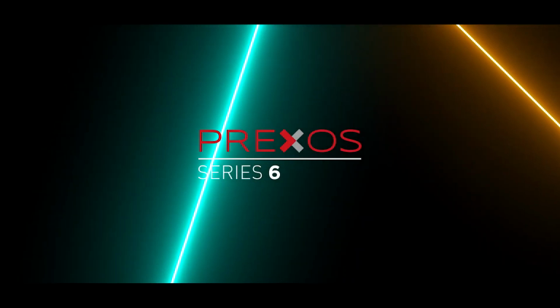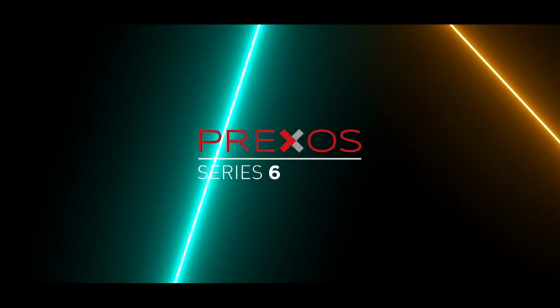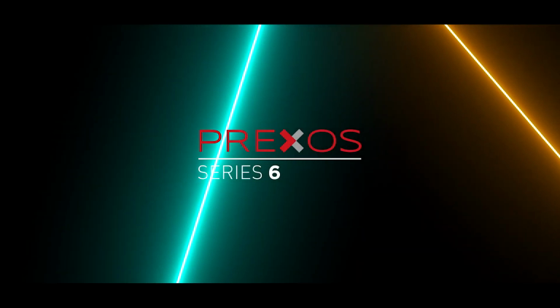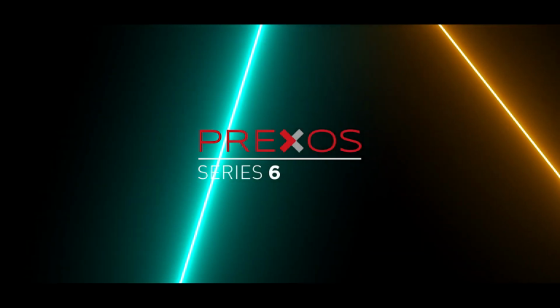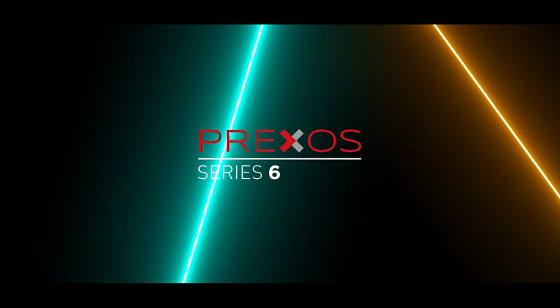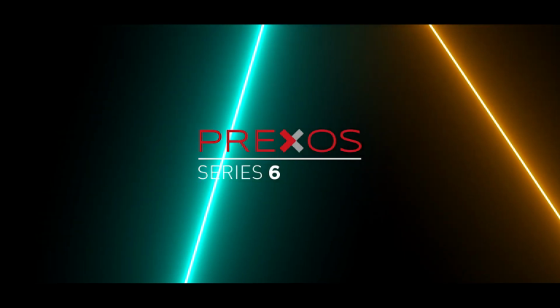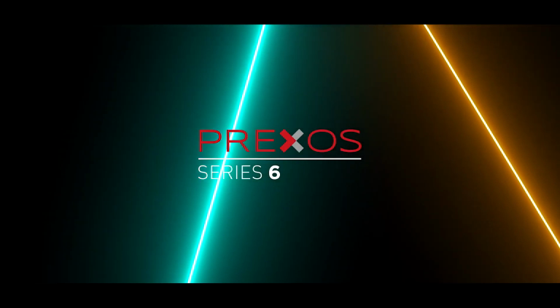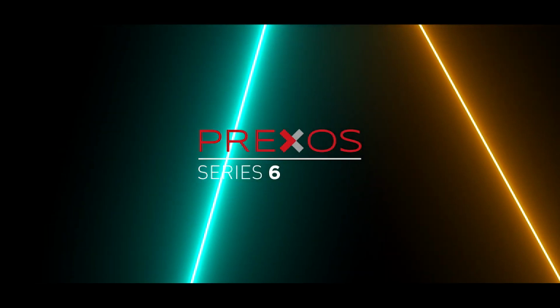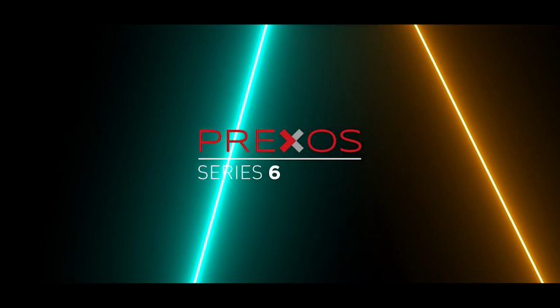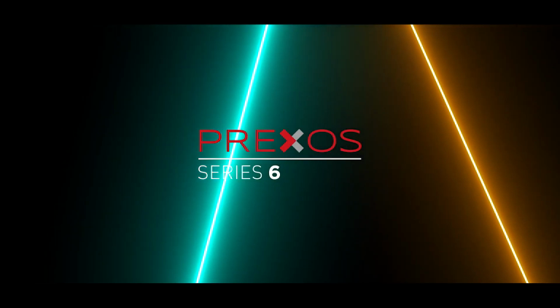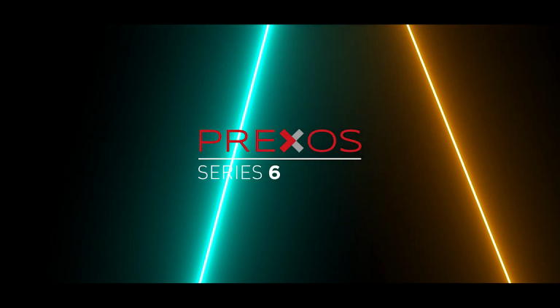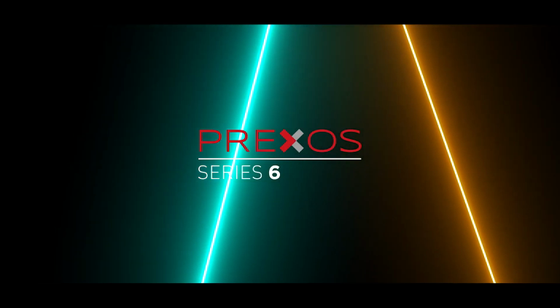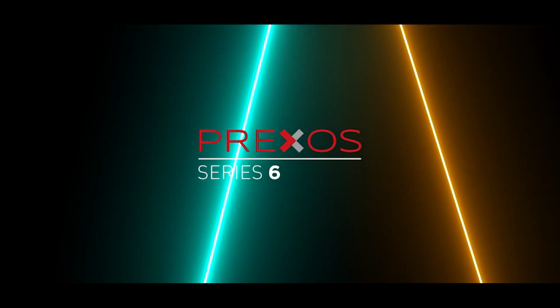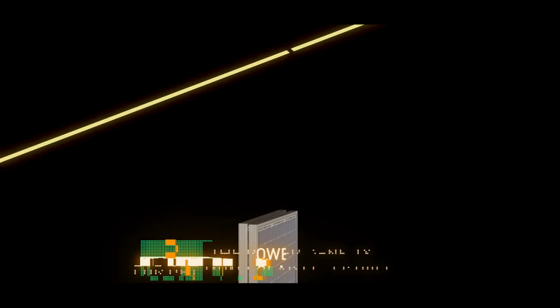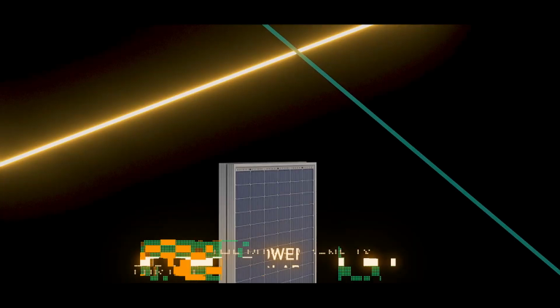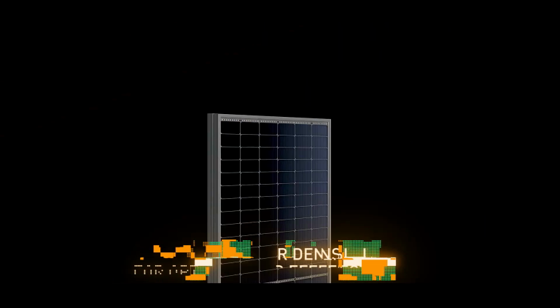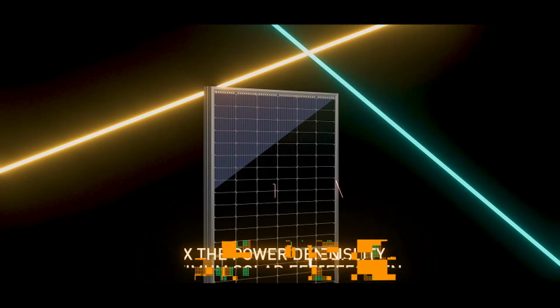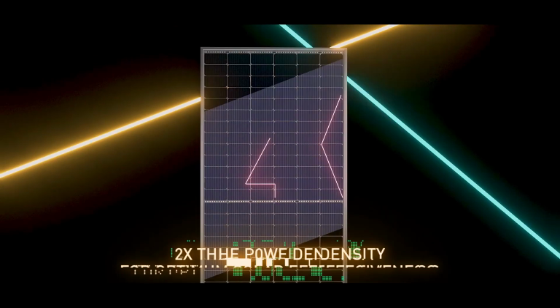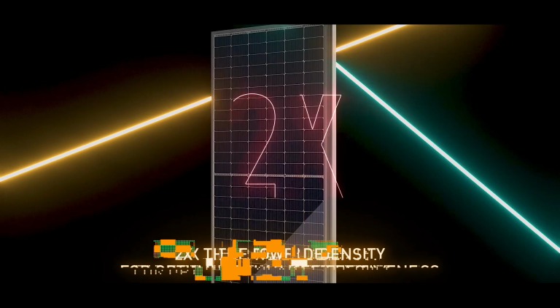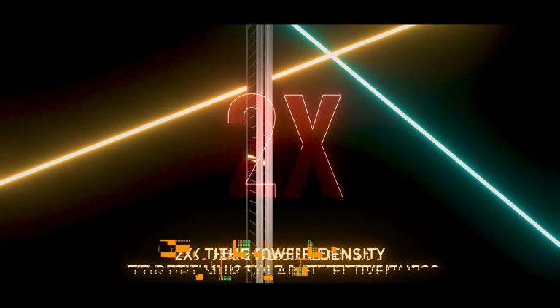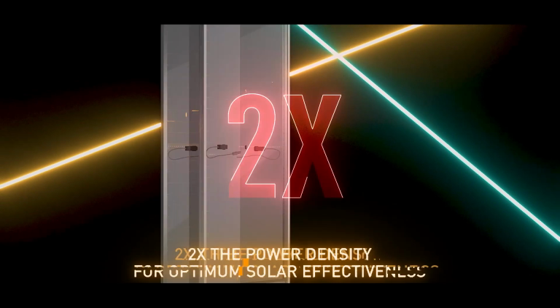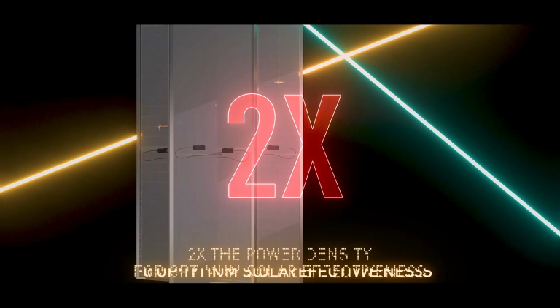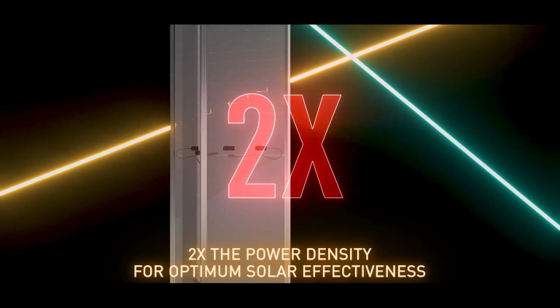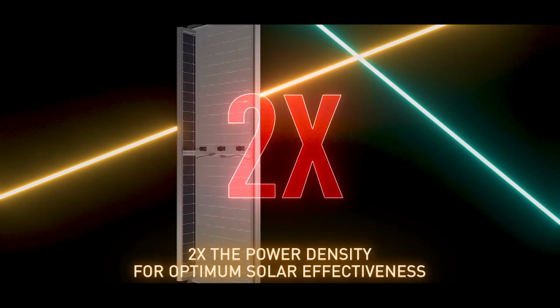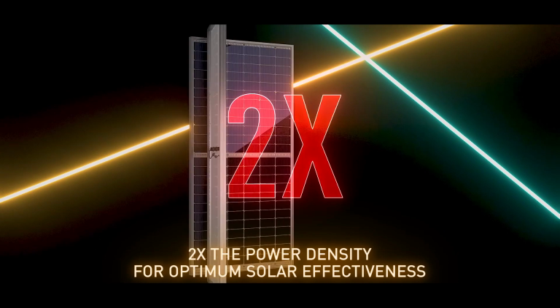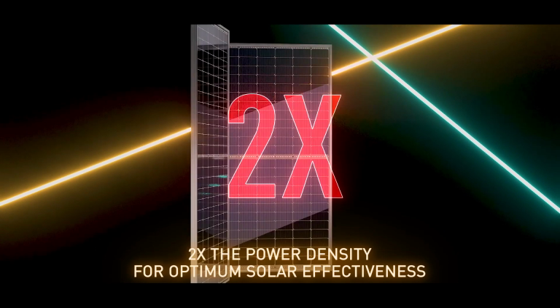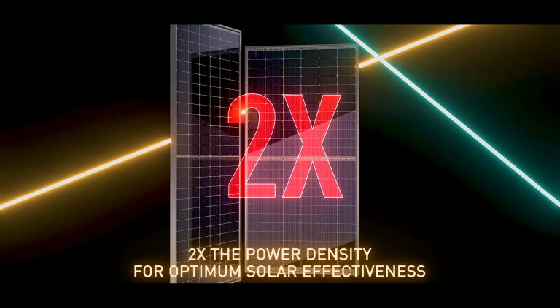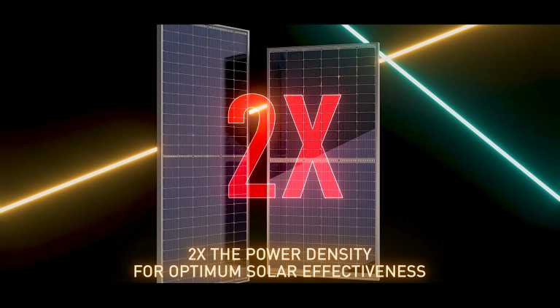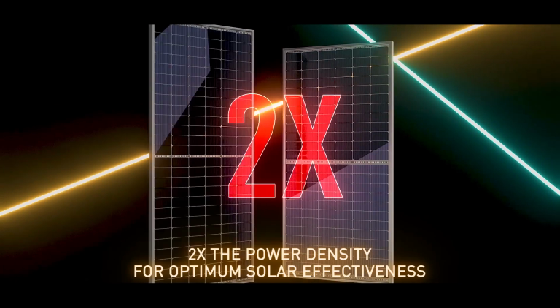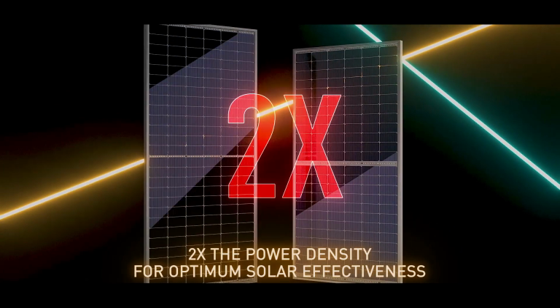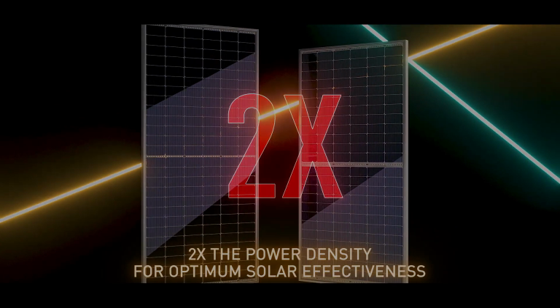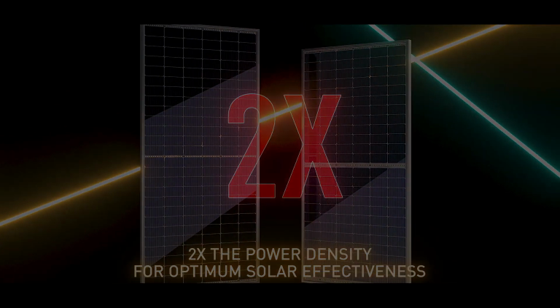Introducing Prexos Series 6. Double your efficiency for optimum solar effectiveness.